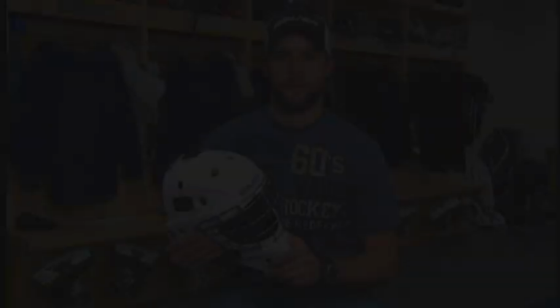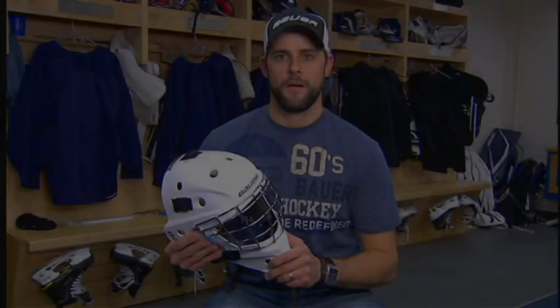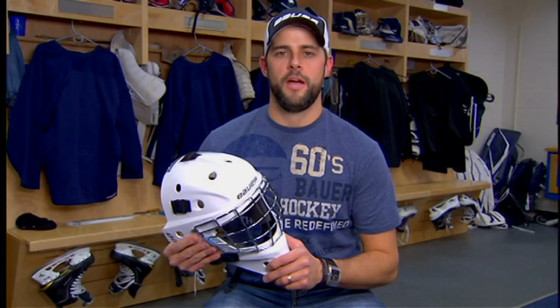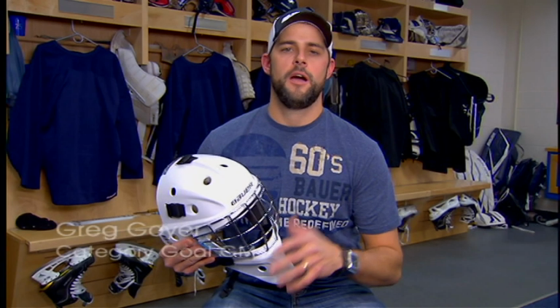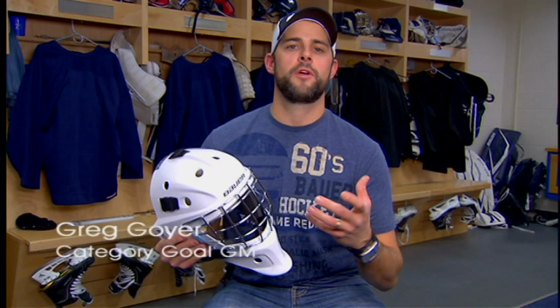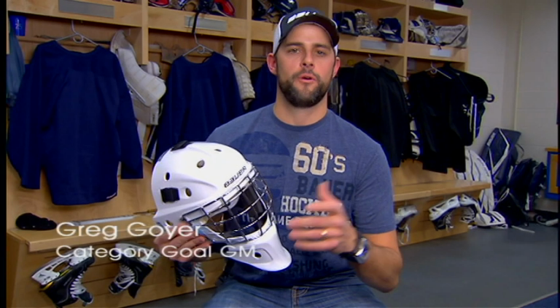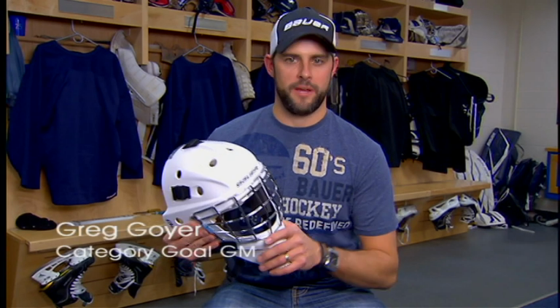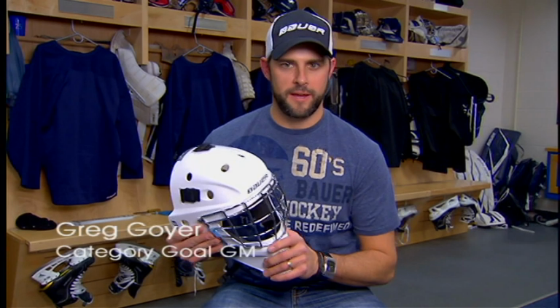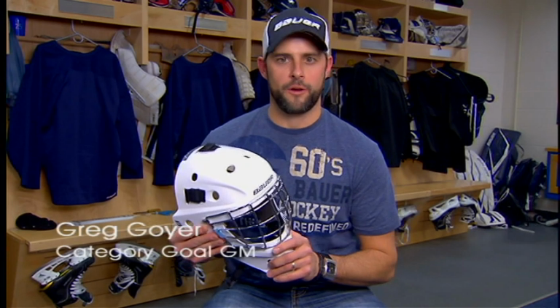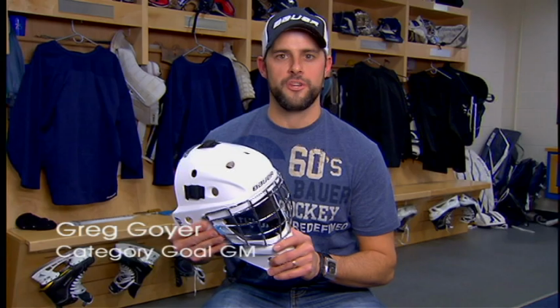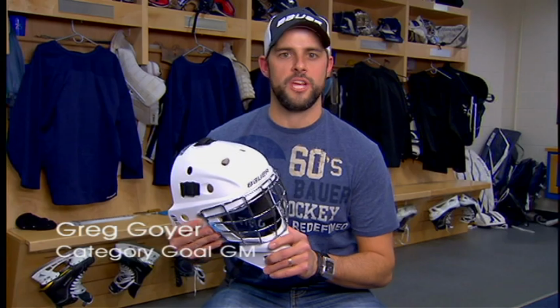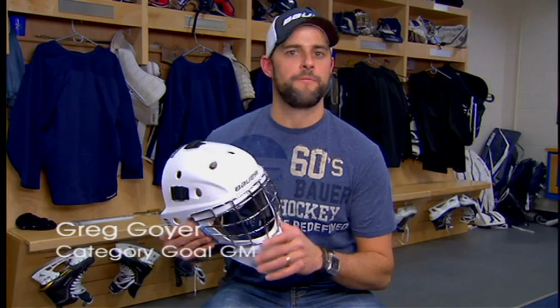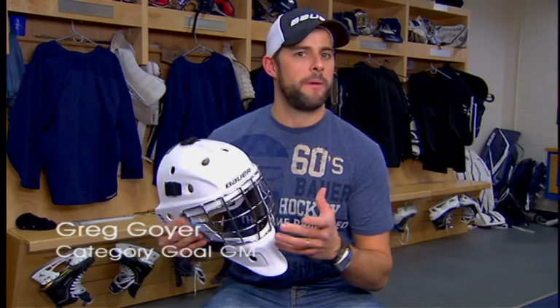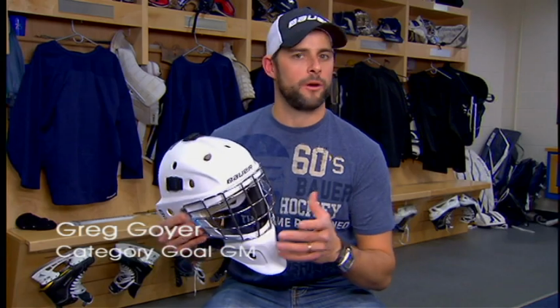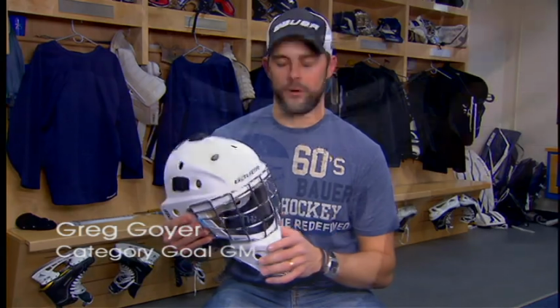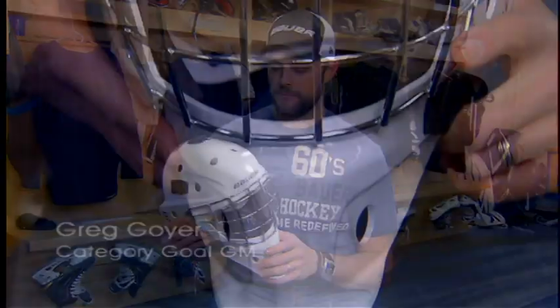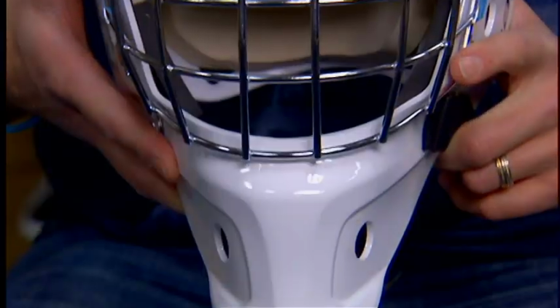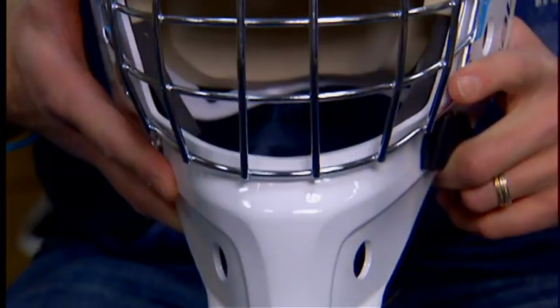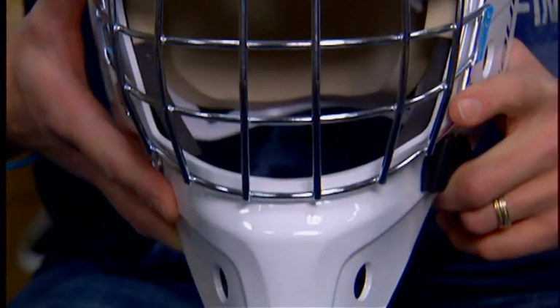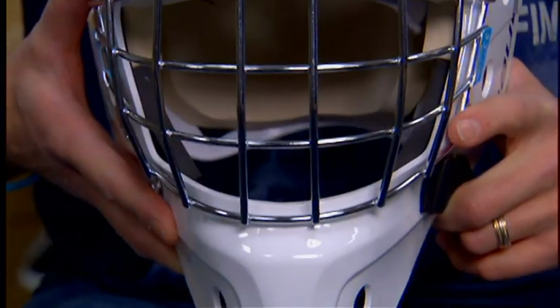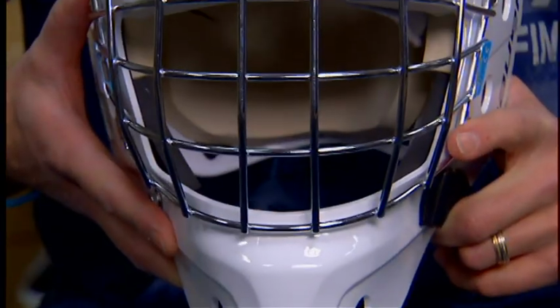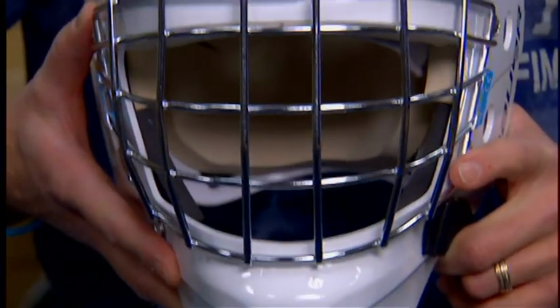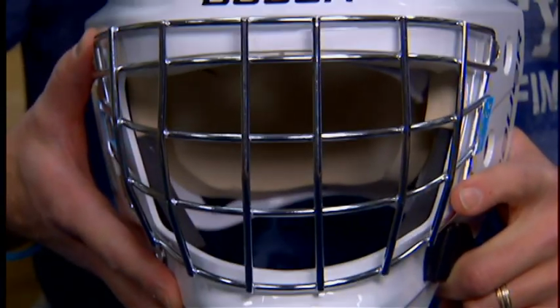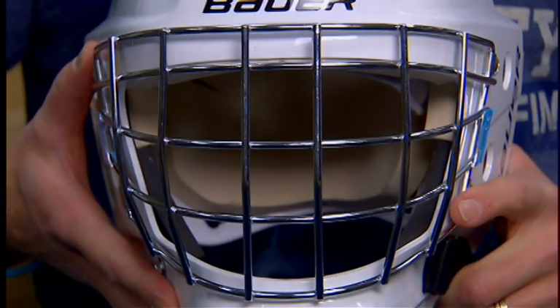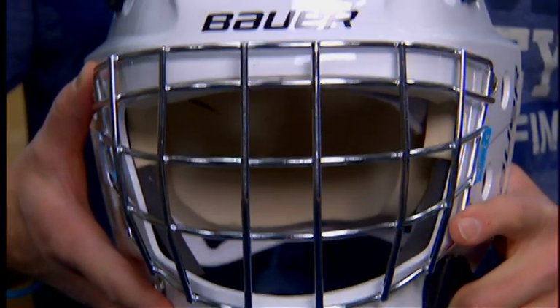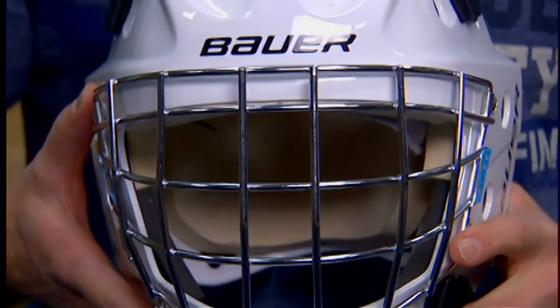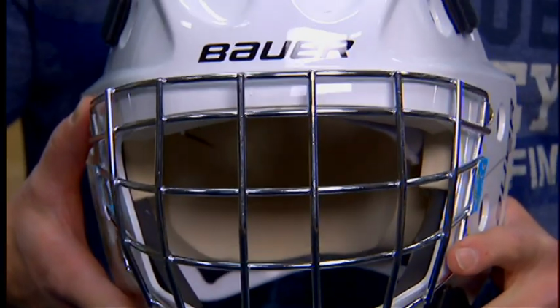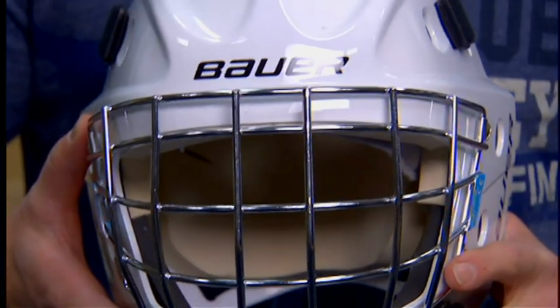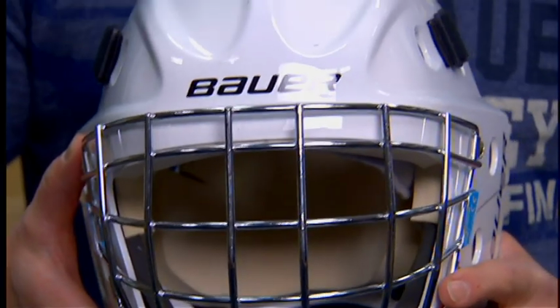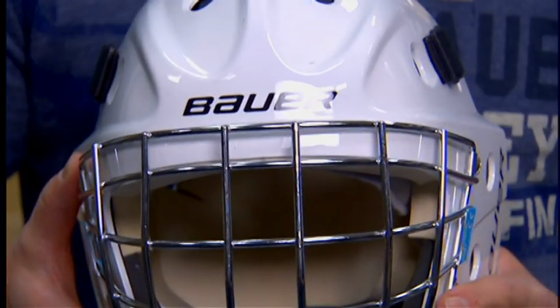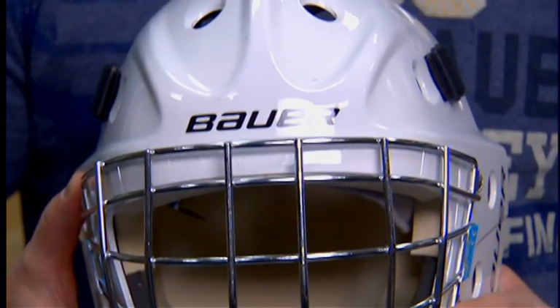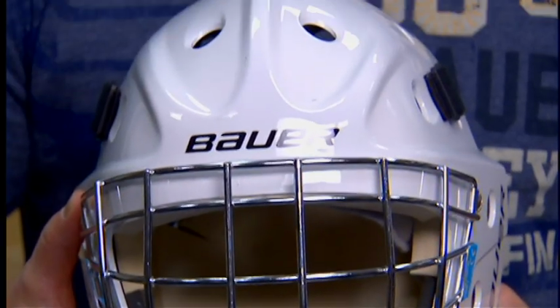Hi, I'm Greg Goyek, Category GM for Bauer Gold. Here to introduce to you guys the new NME-3 recreational mask.